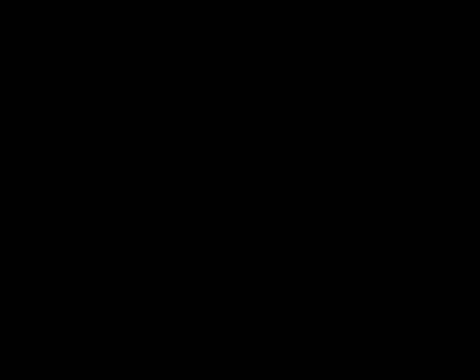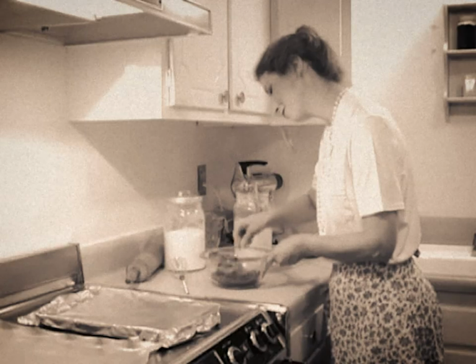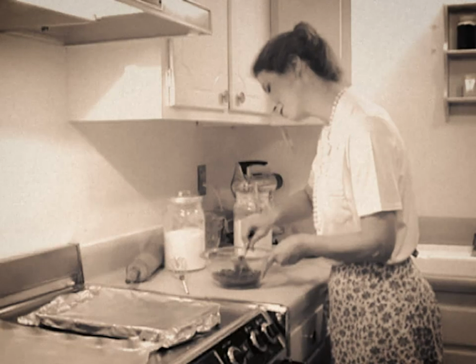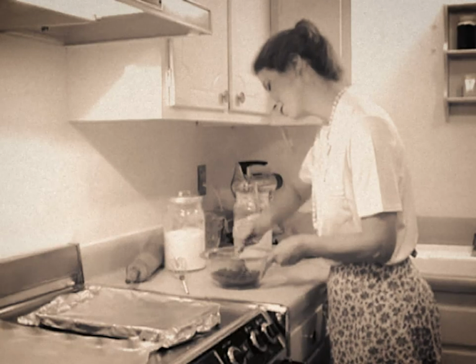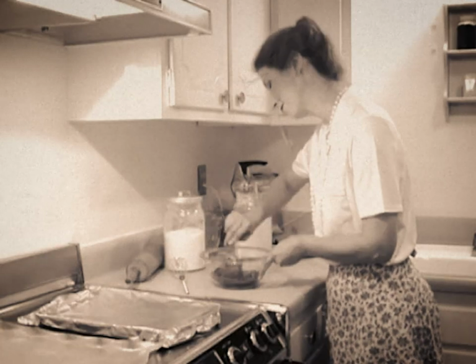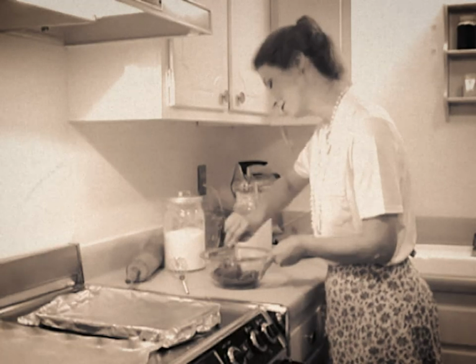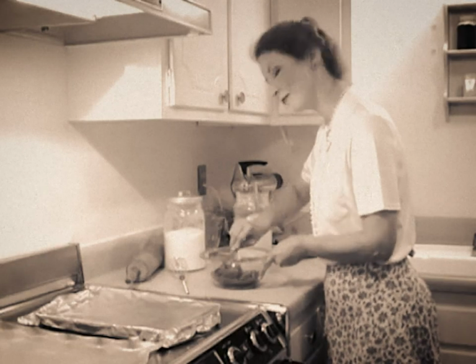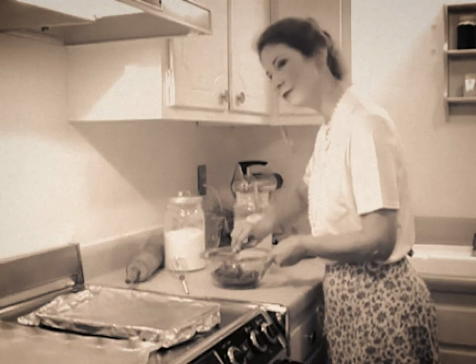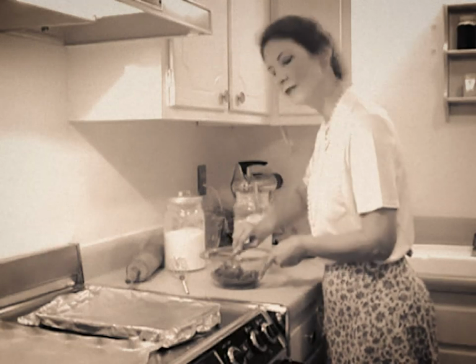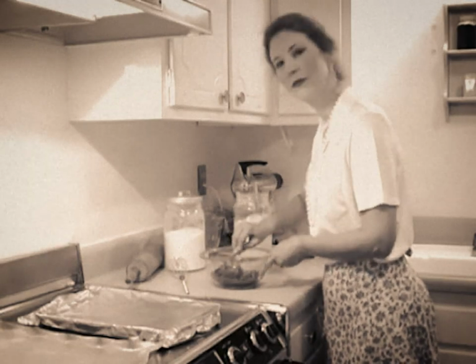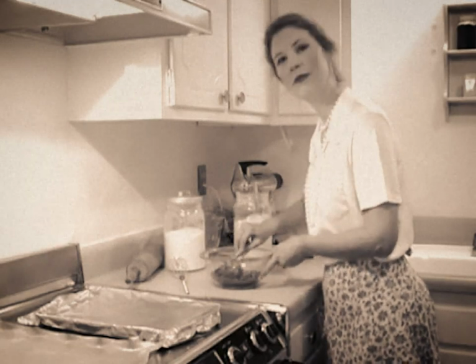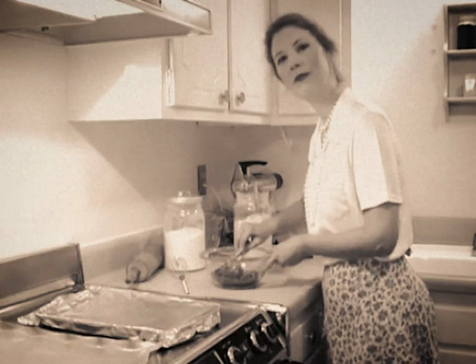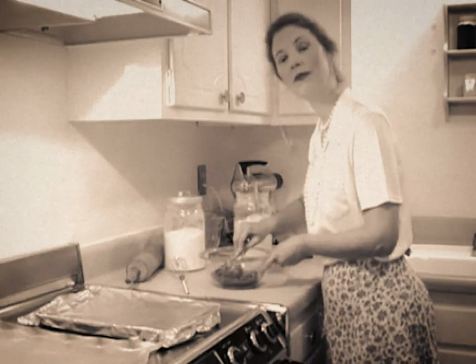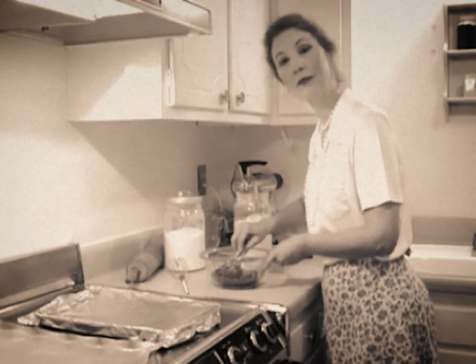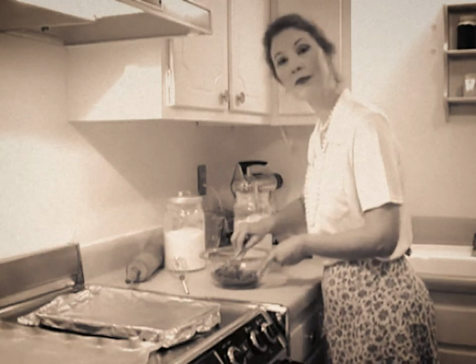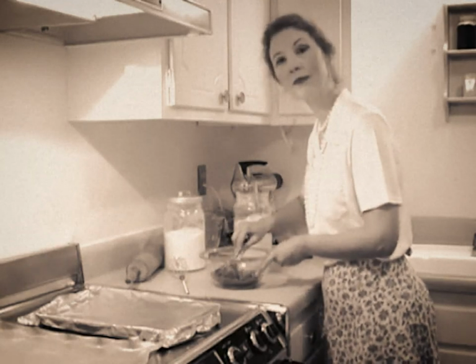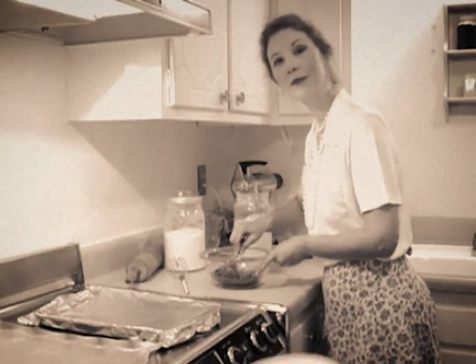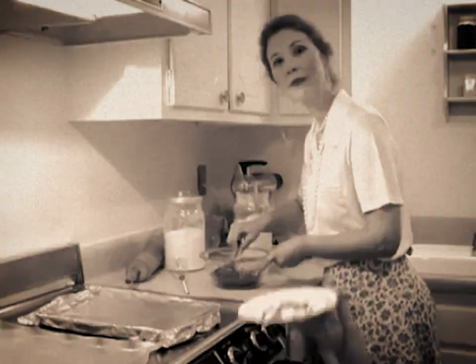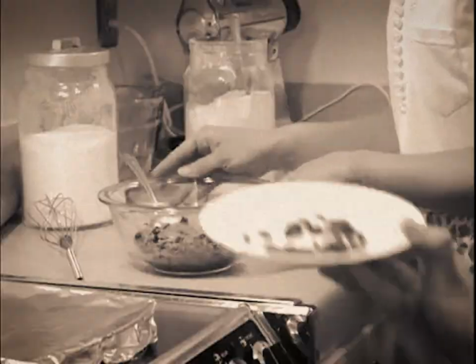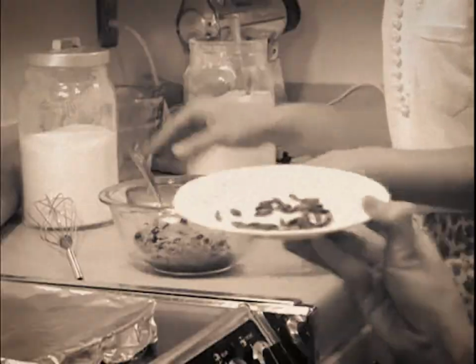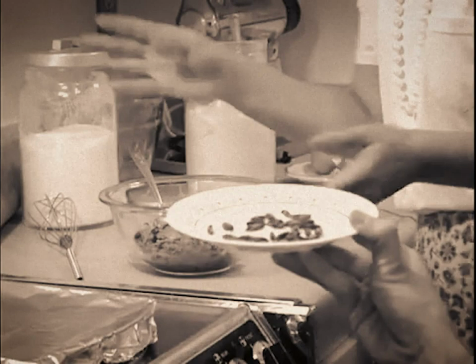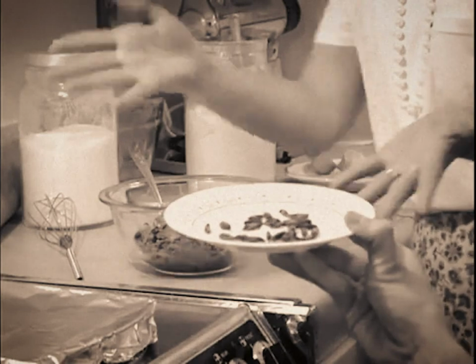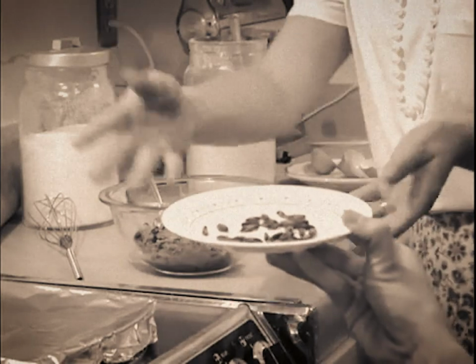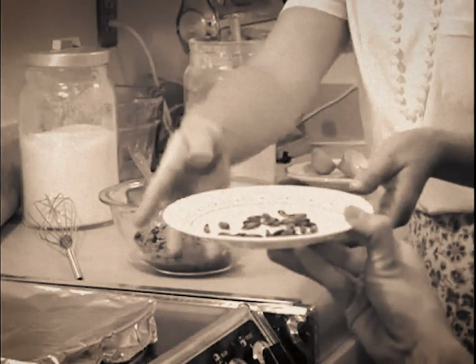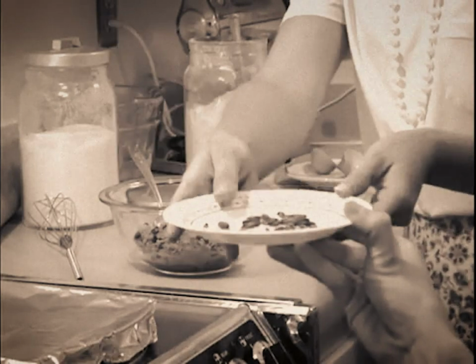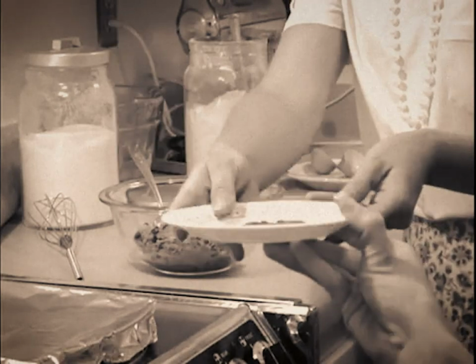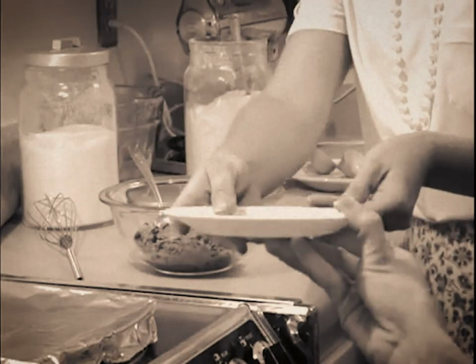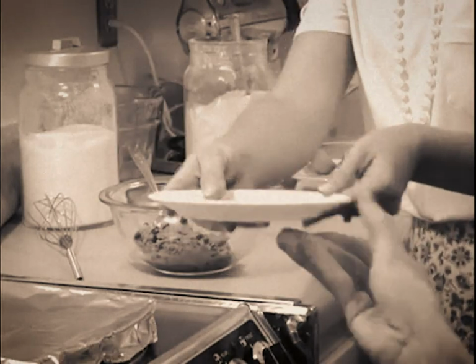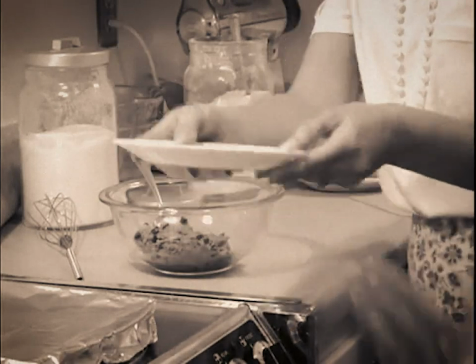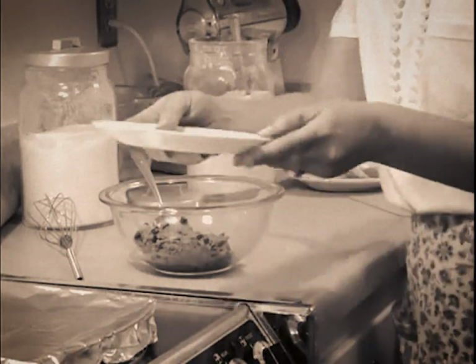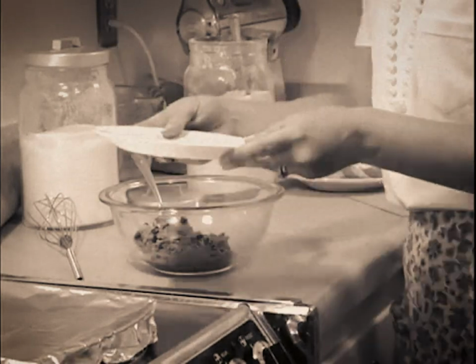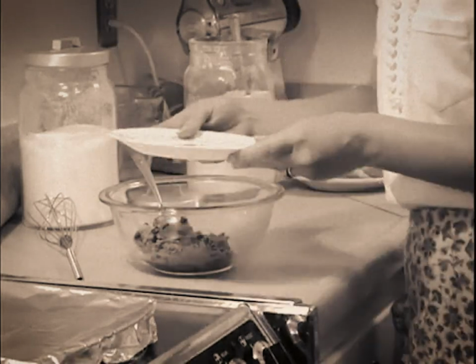I see you're making cookies there. Why not put these crickets in the mix and surprise your children when they come home from school?